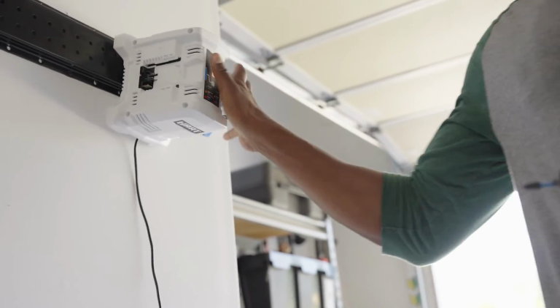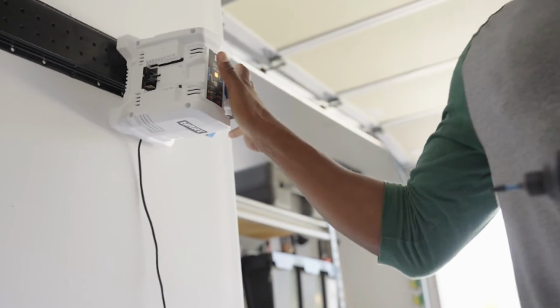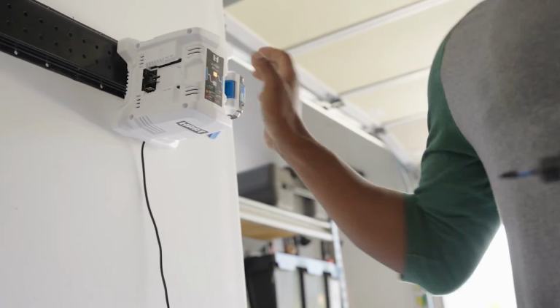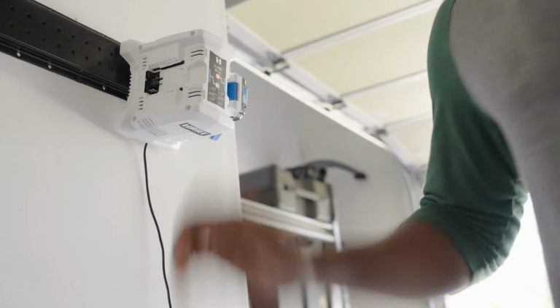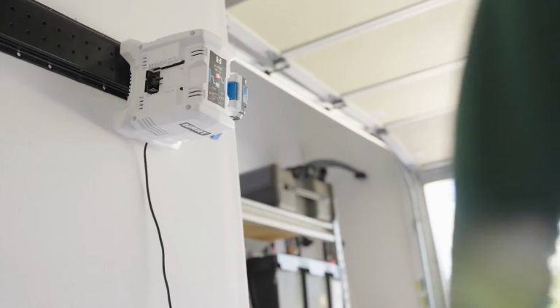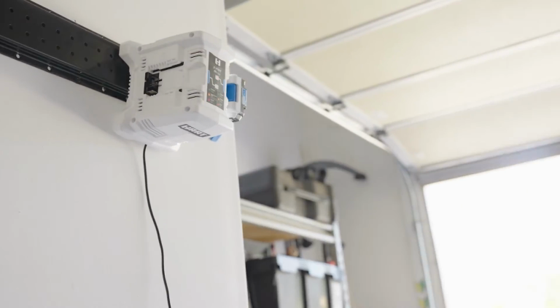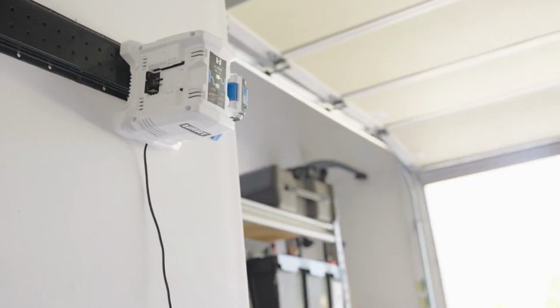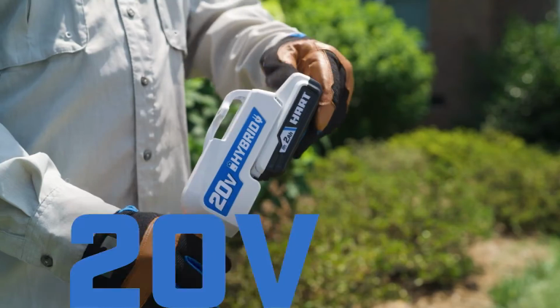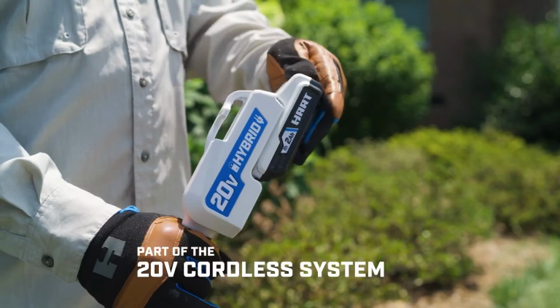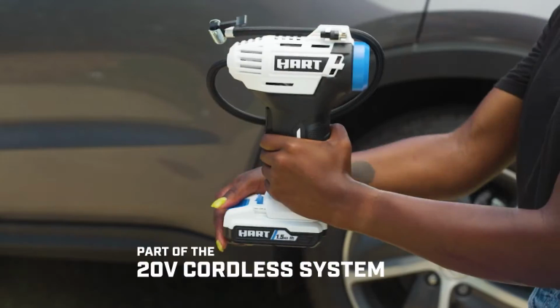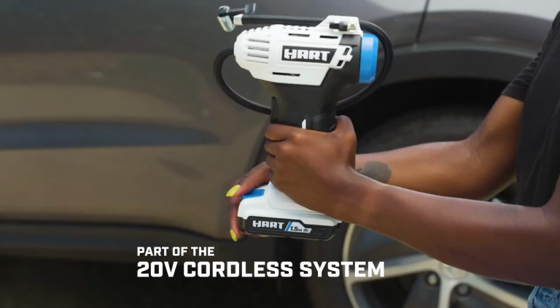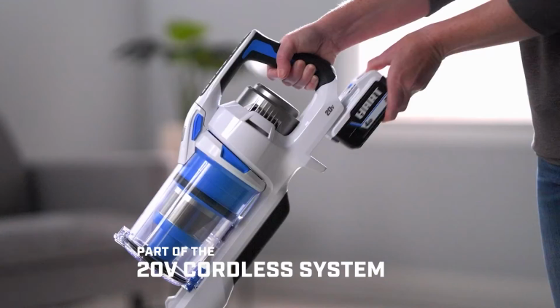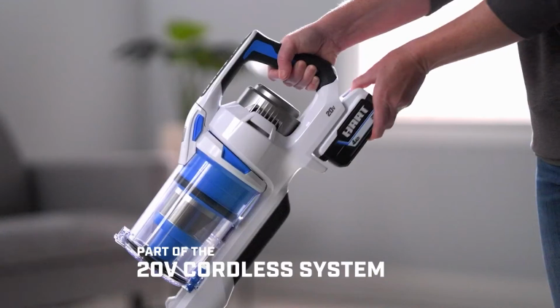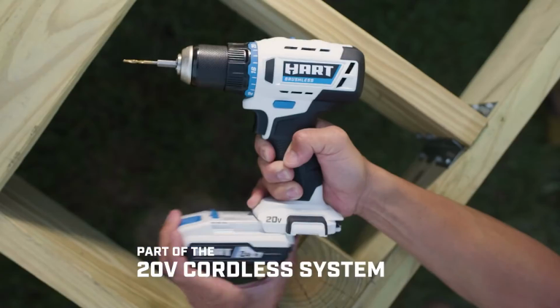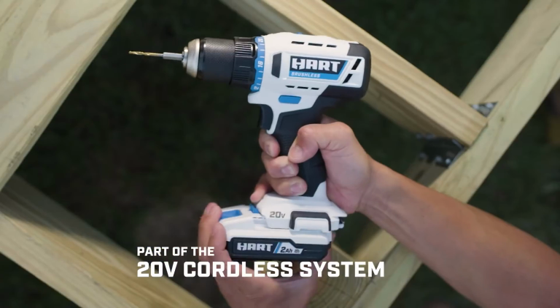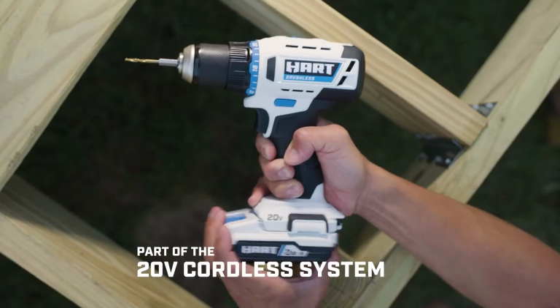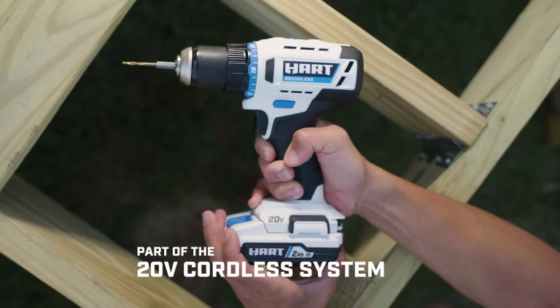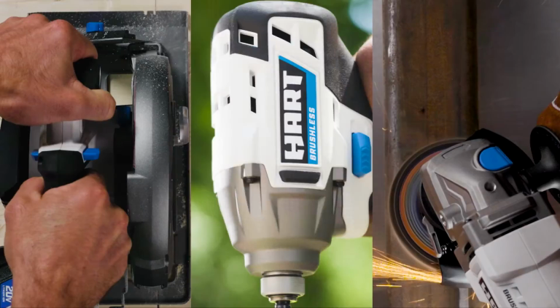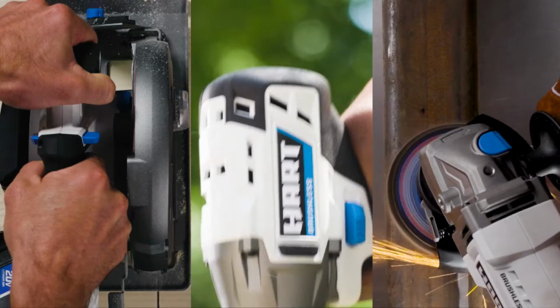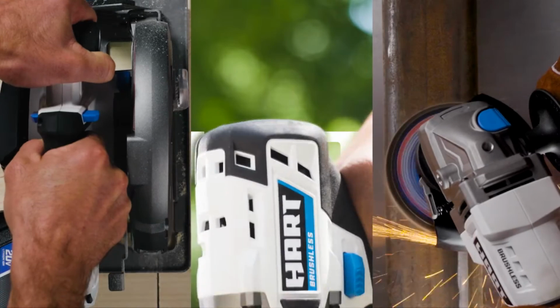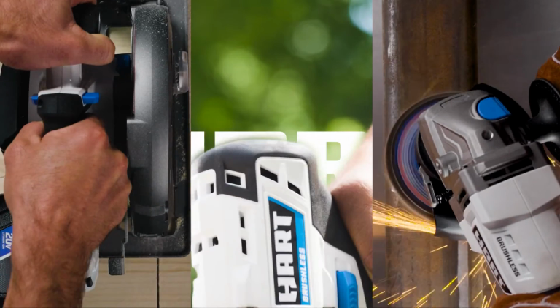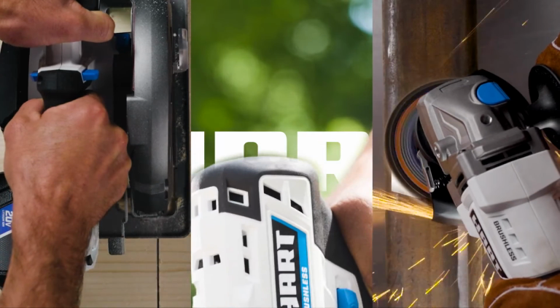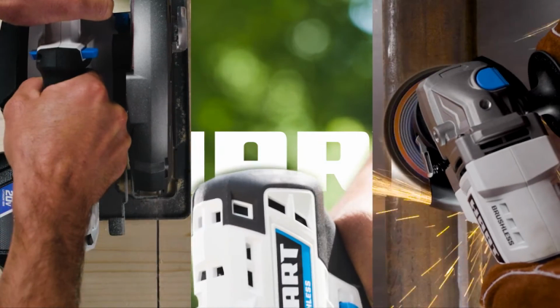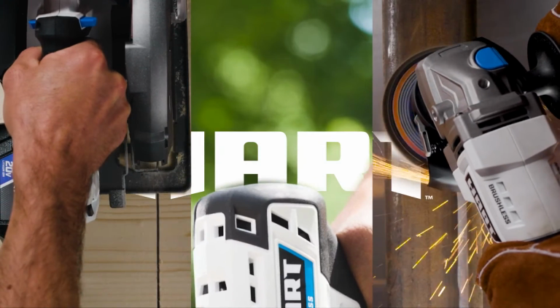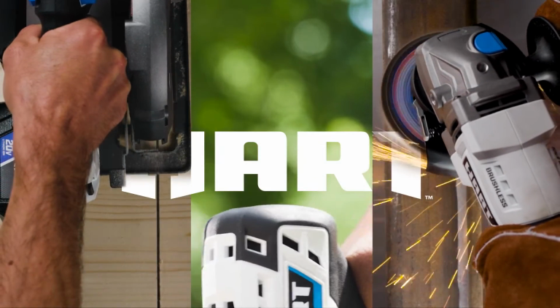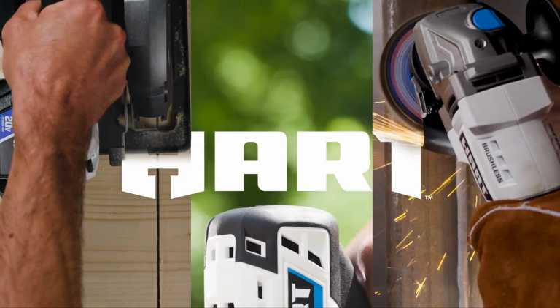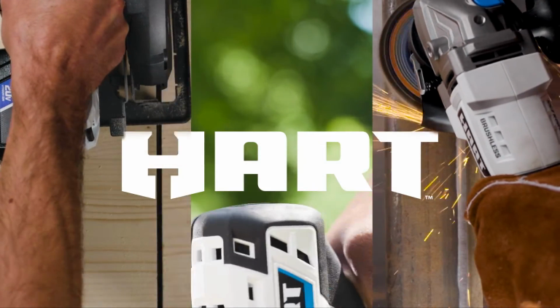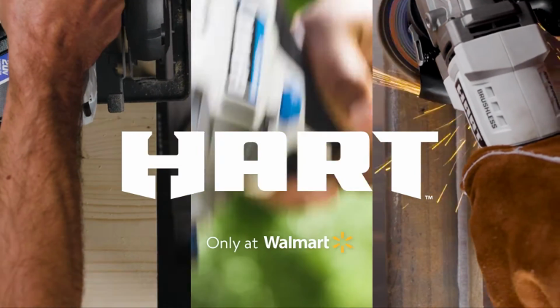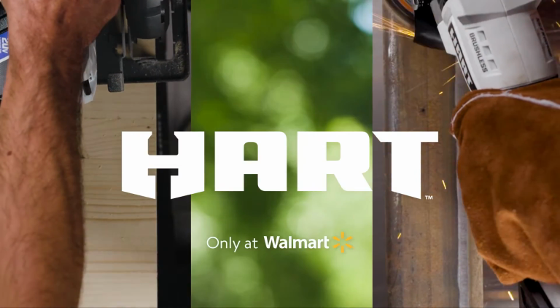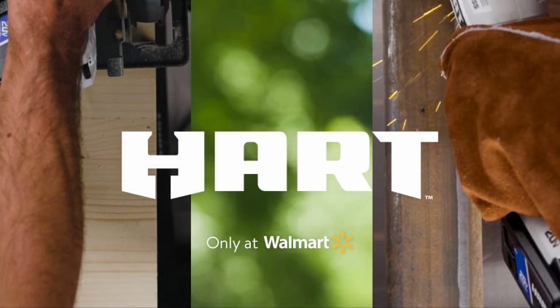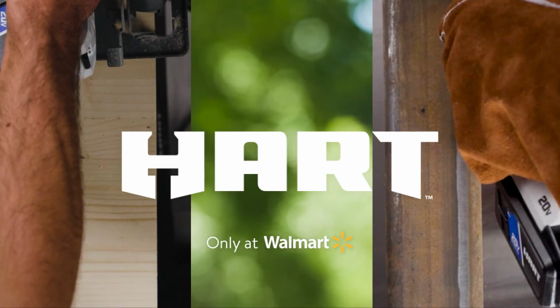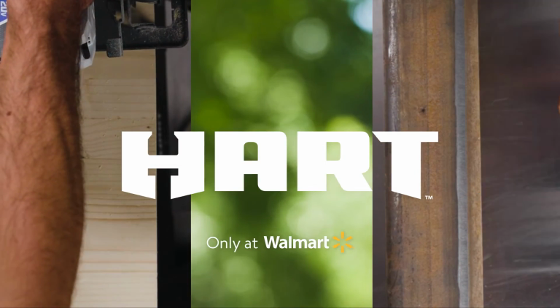The same battery powers all of the Hart 20 Volt cordless system. Hart — only at Walmart.